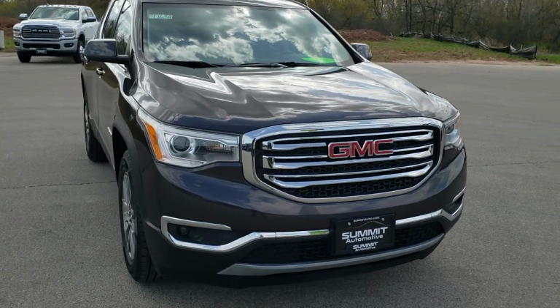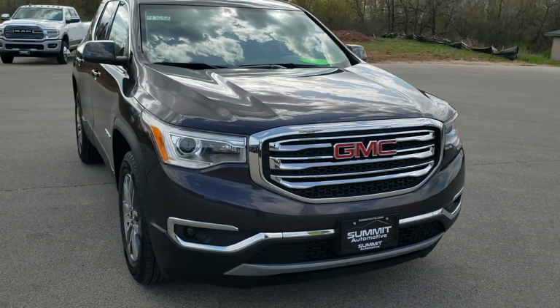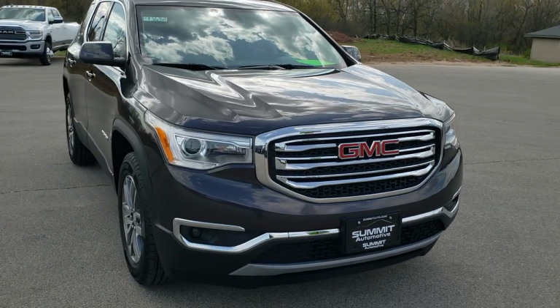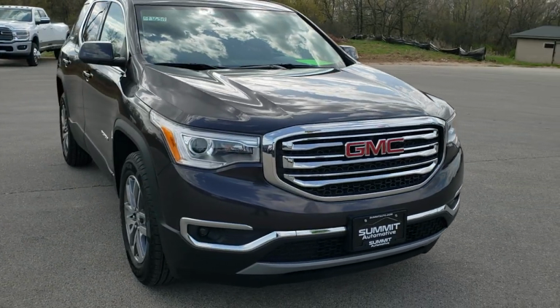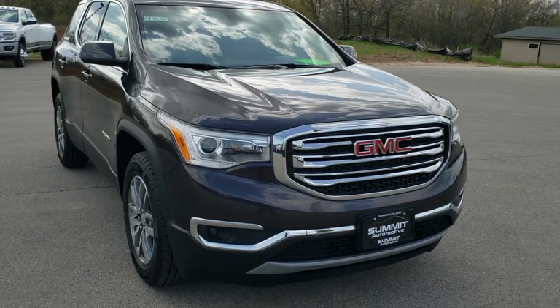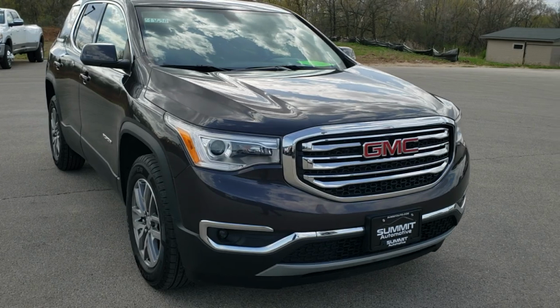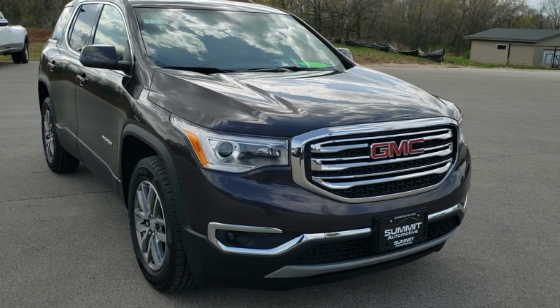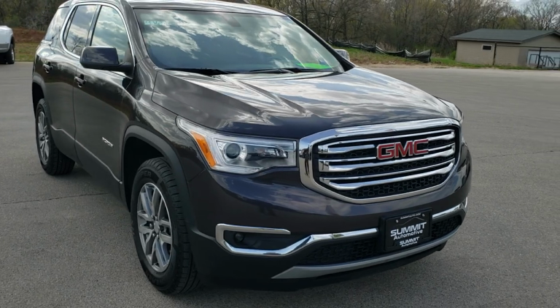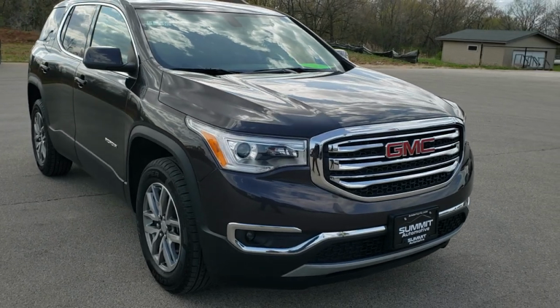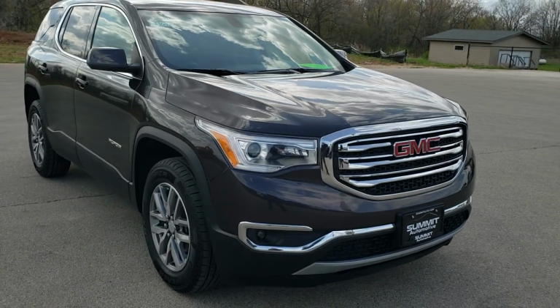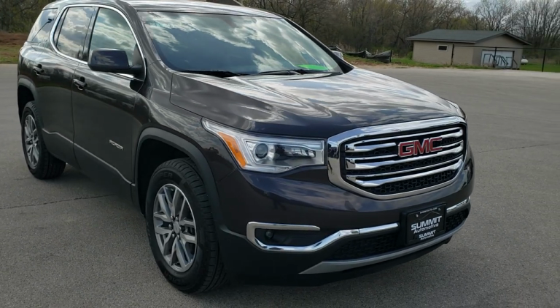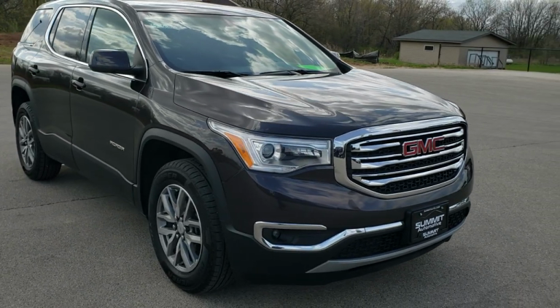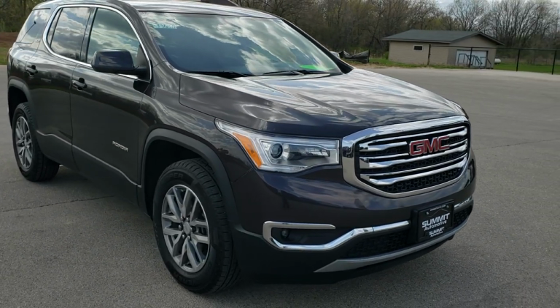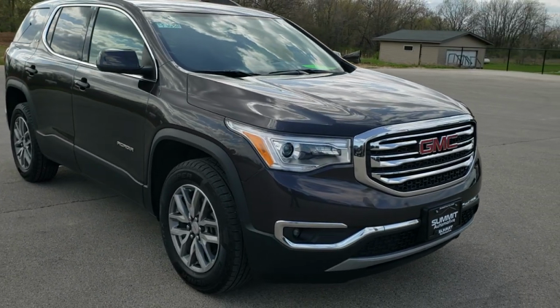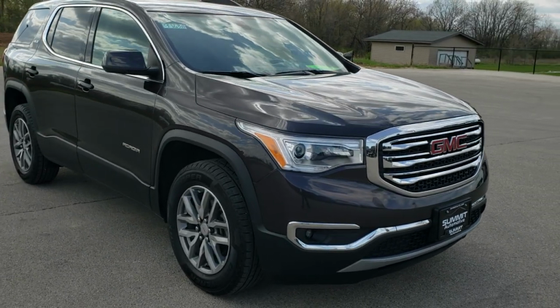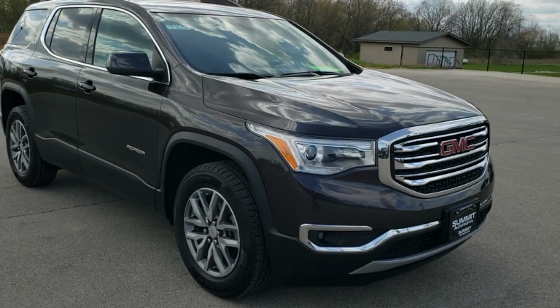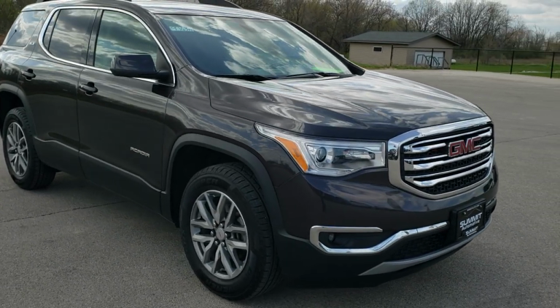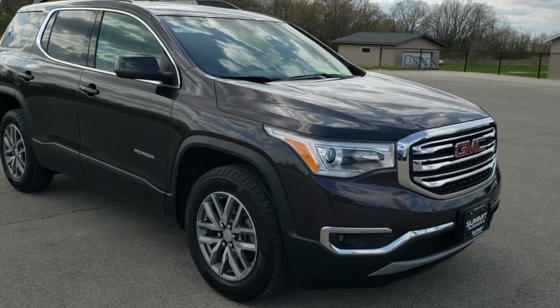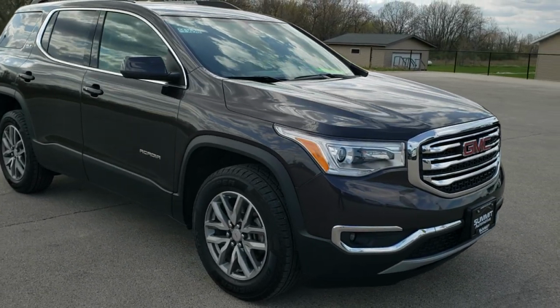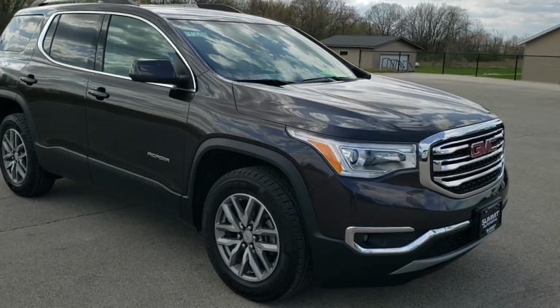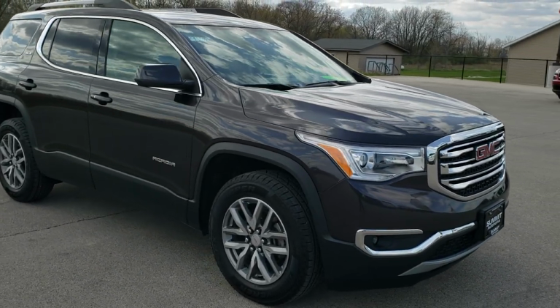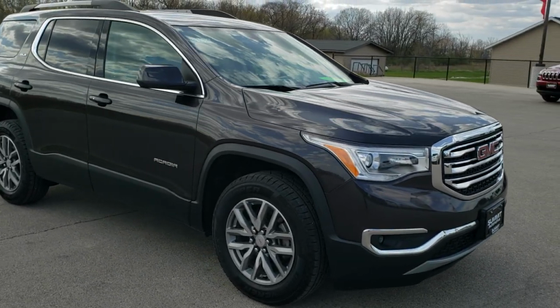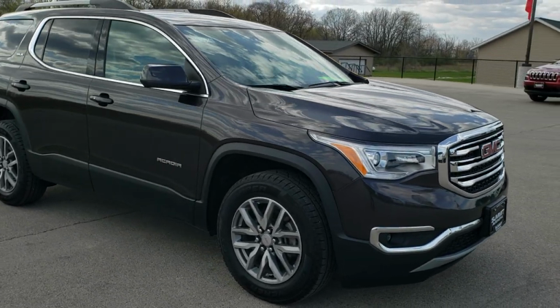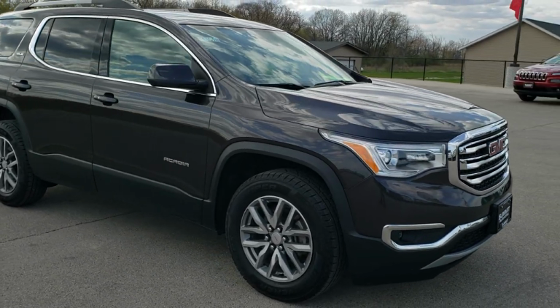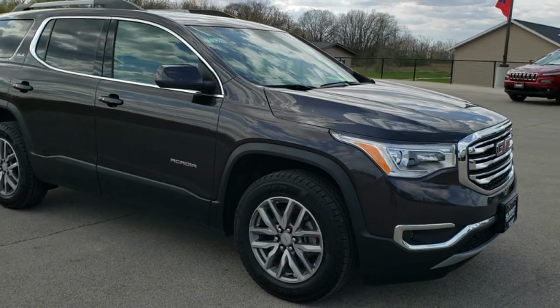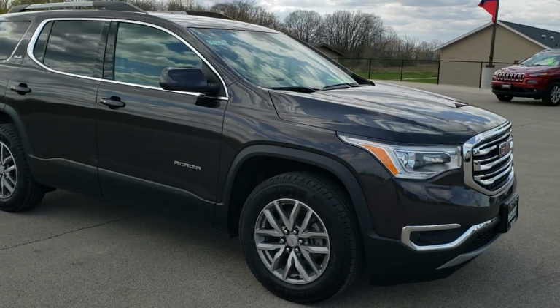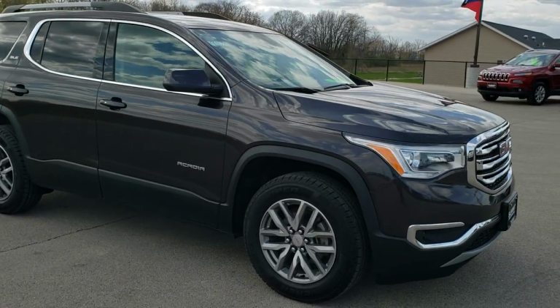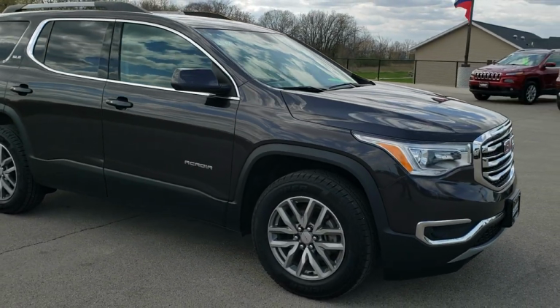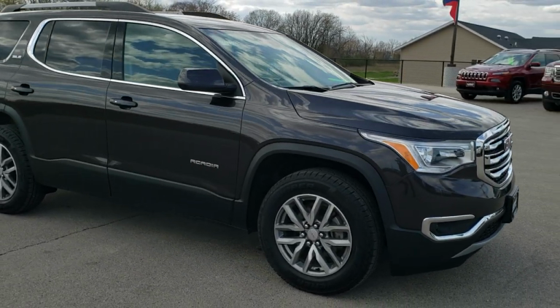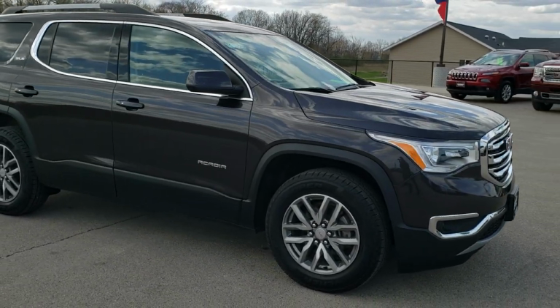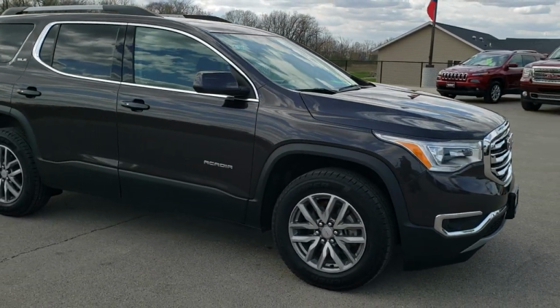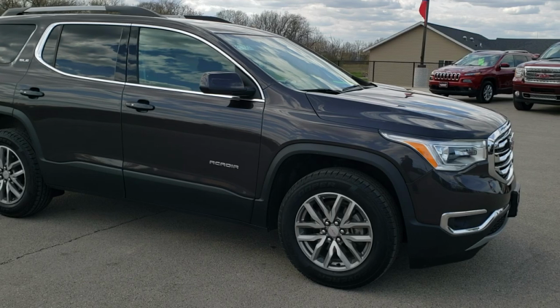Today we are checking out this super clean 2017 GMC Acadia SLE2. This vehicle has the 2.5-liter 4-cylinder motor which pumps out 194 horsepower.